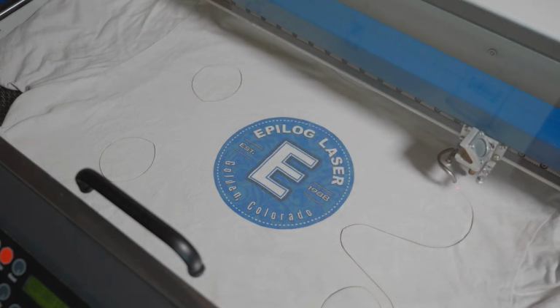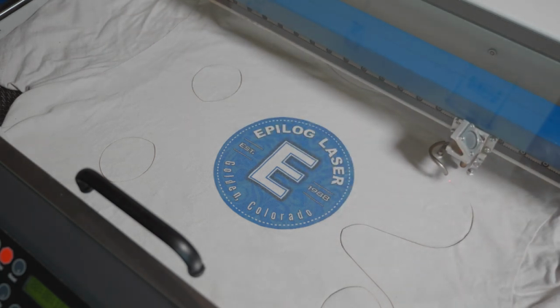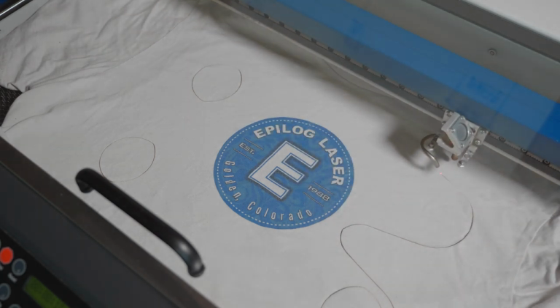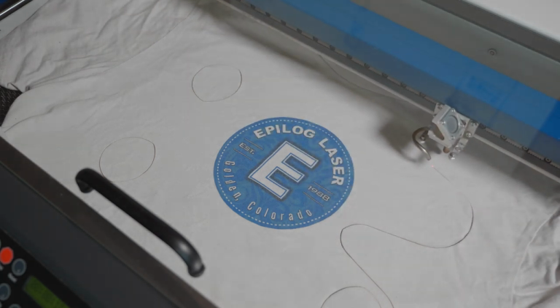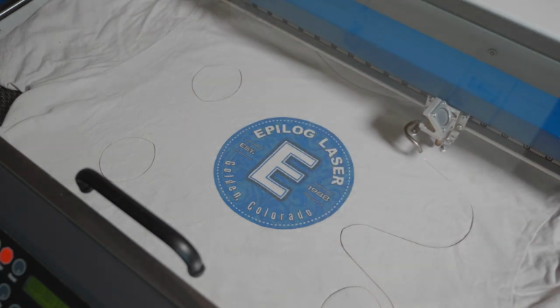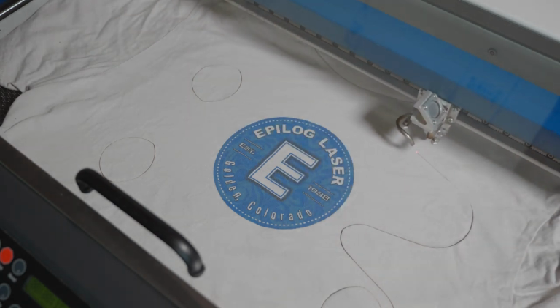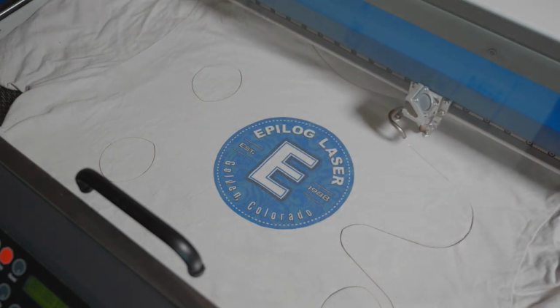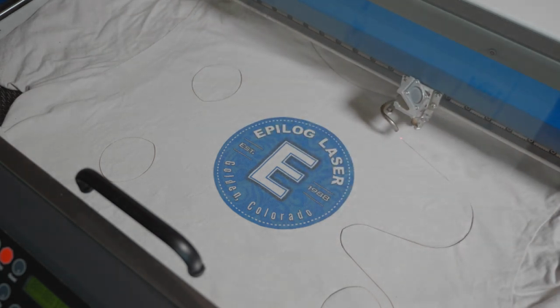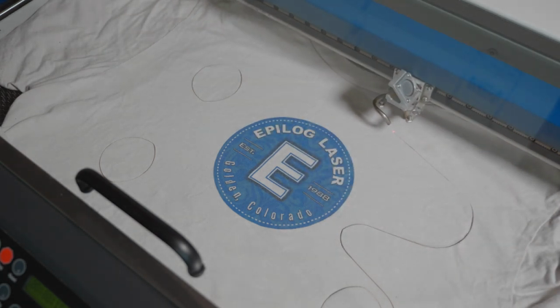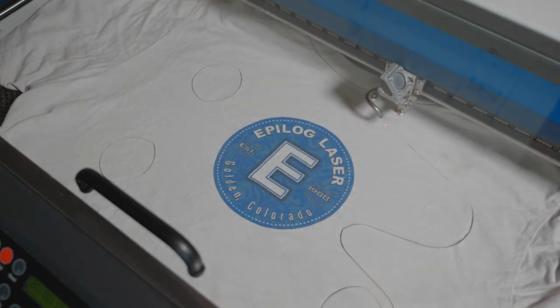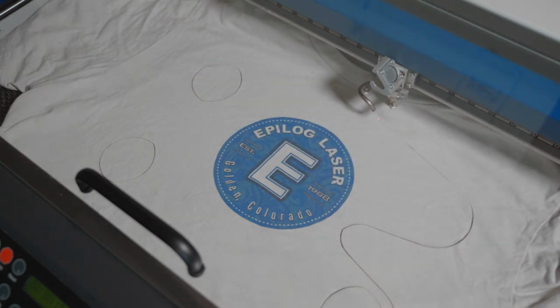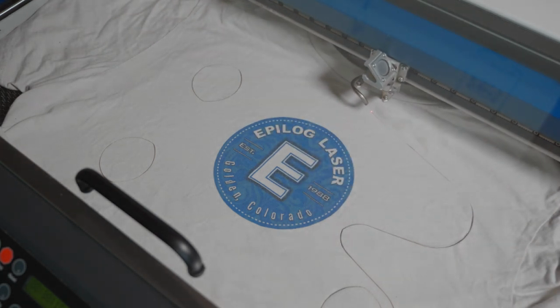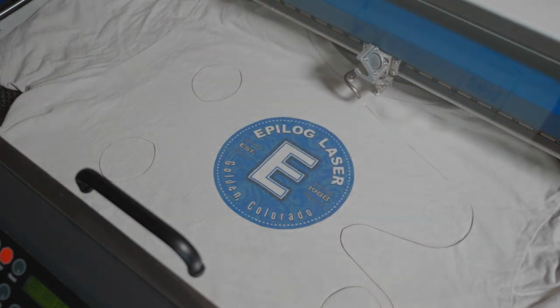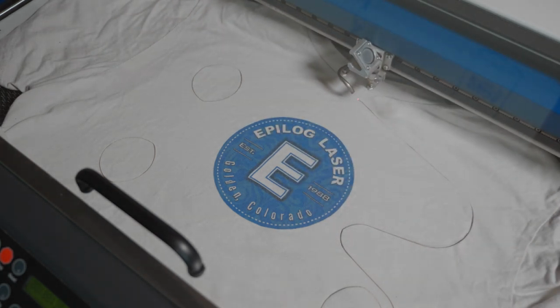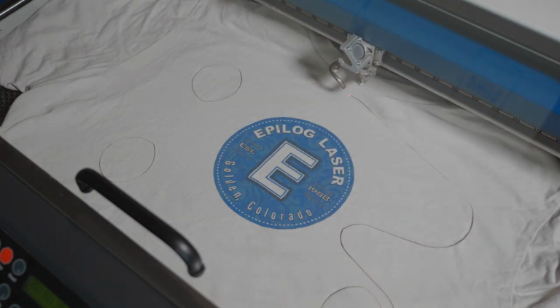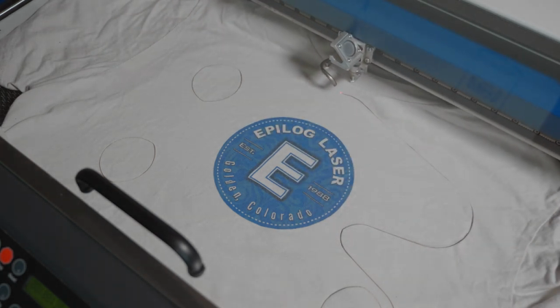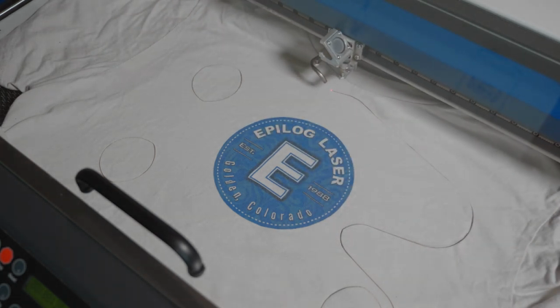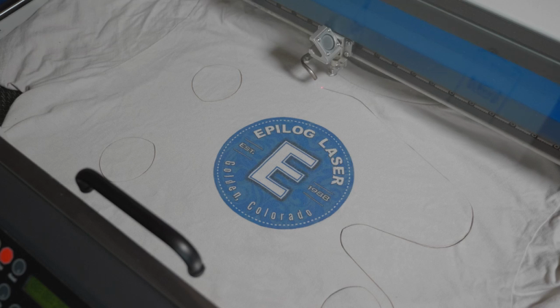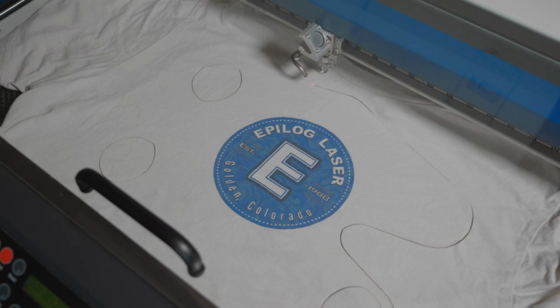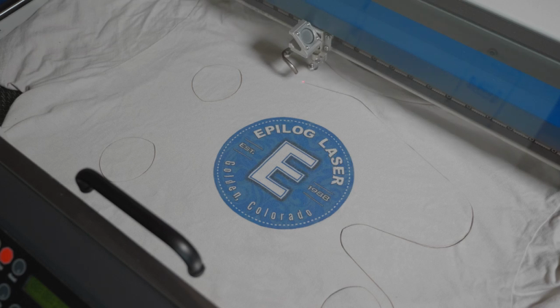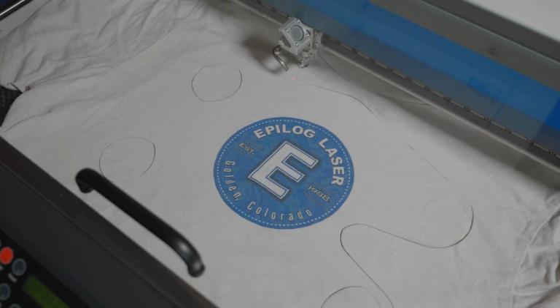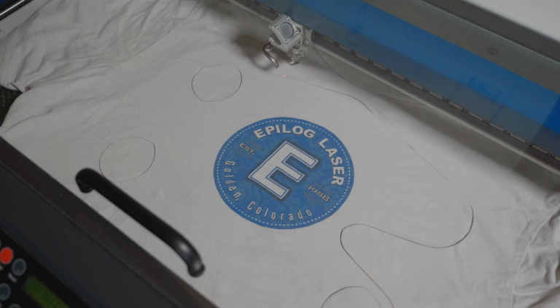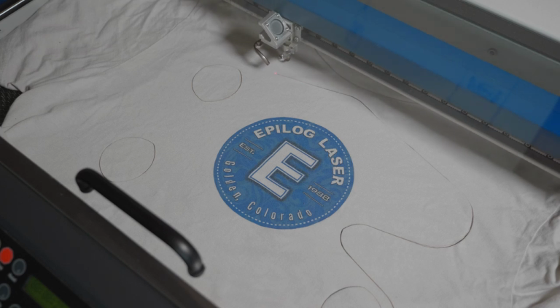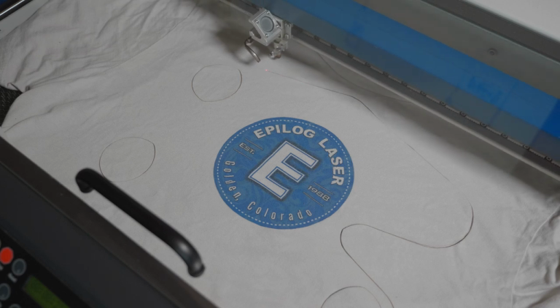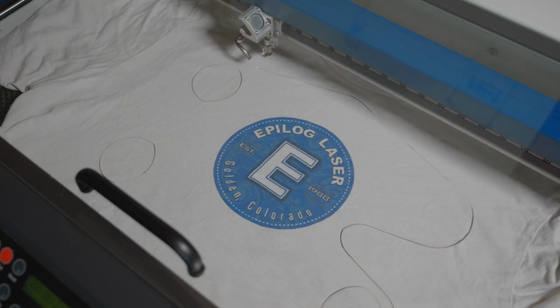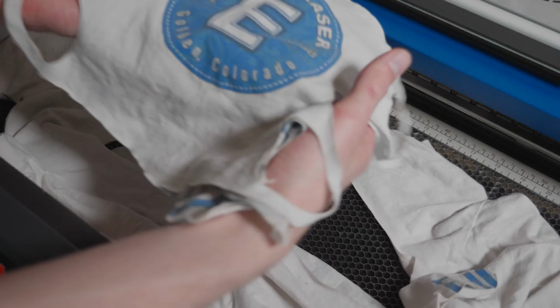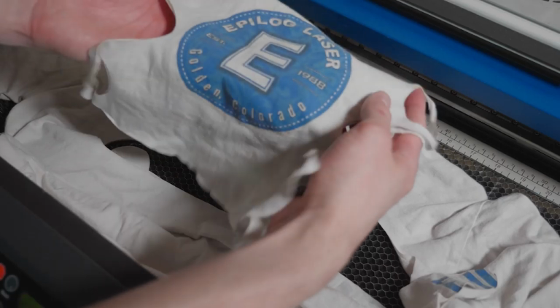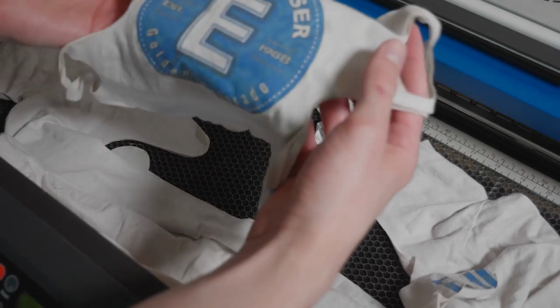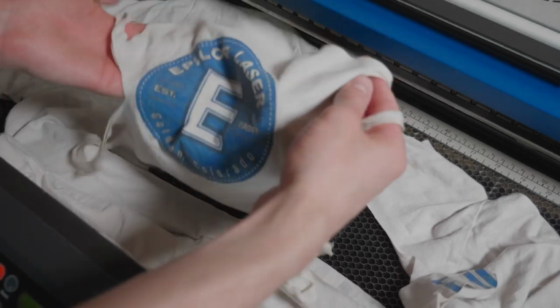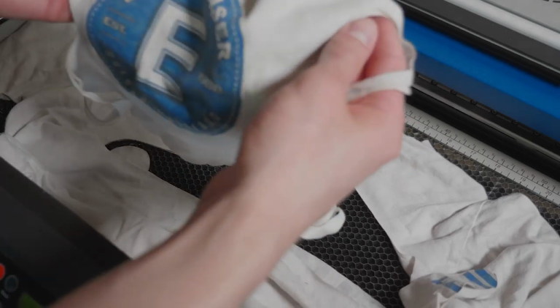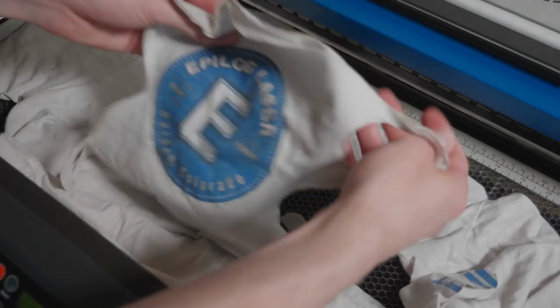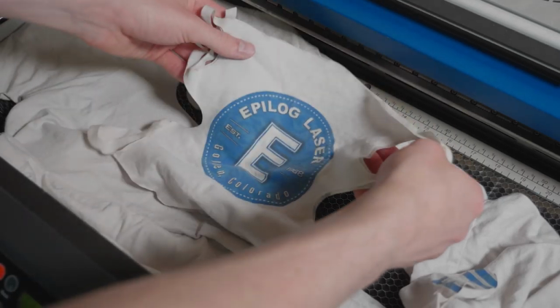The laser makes quick work of the t-shirt, and within about 30 to 40 seconds, you have yourself a pair of masks.